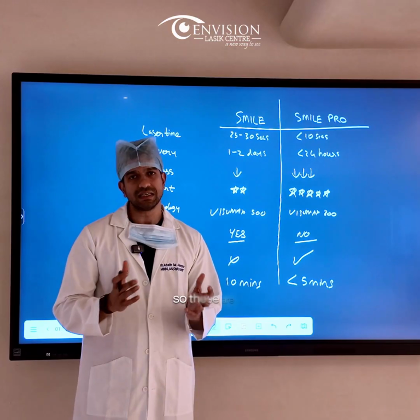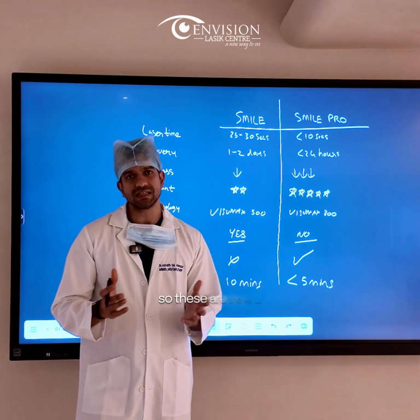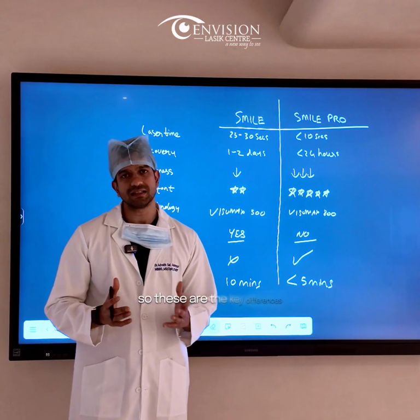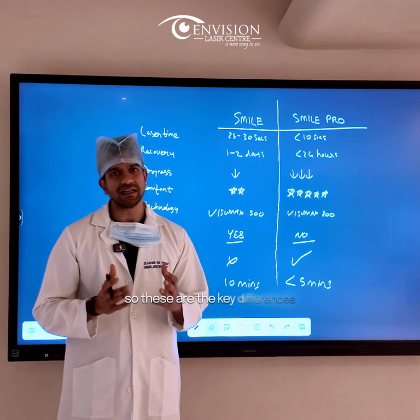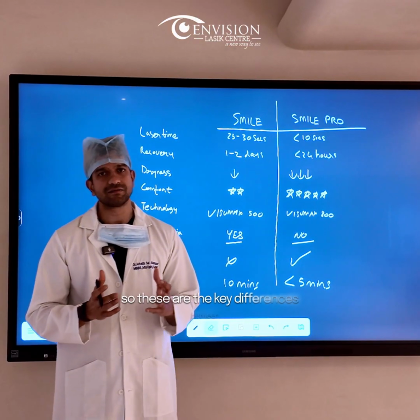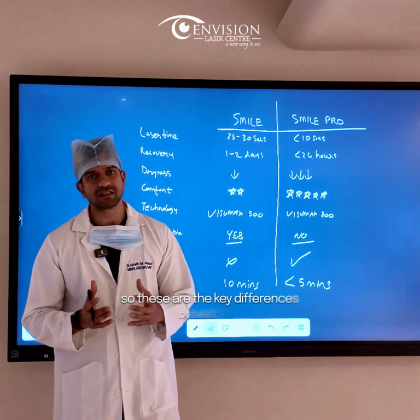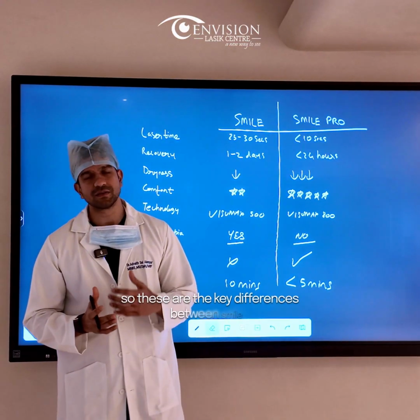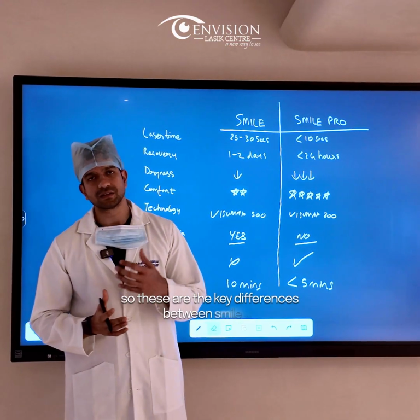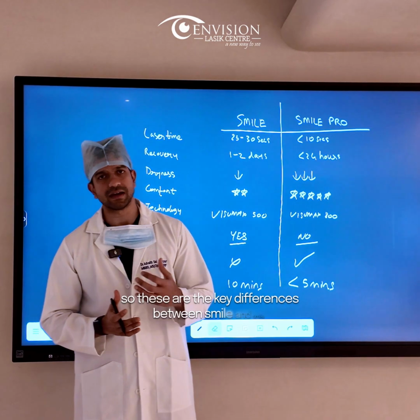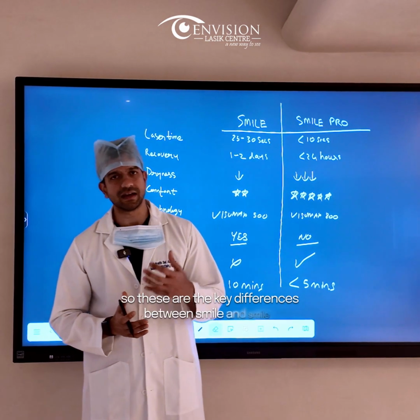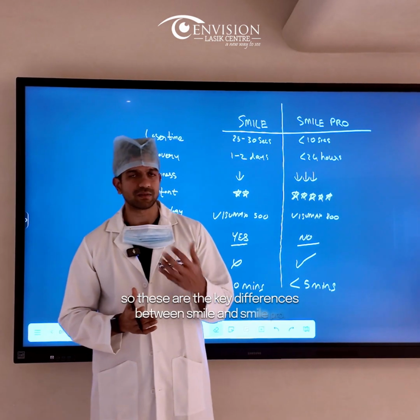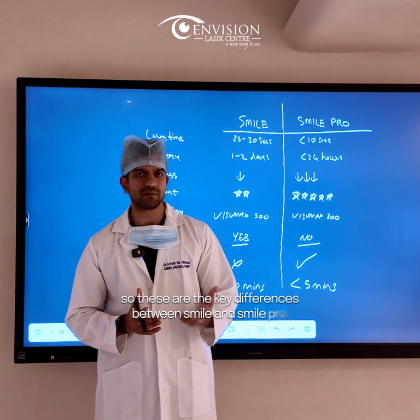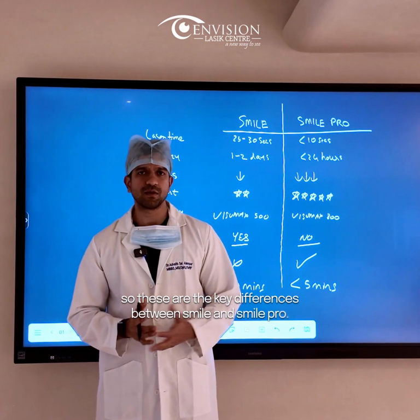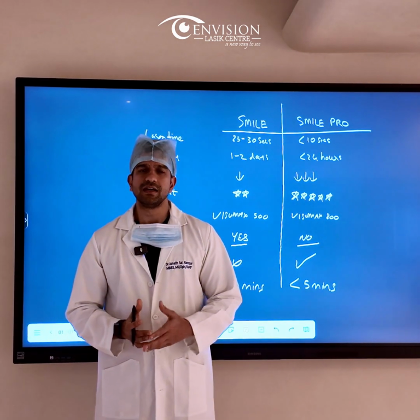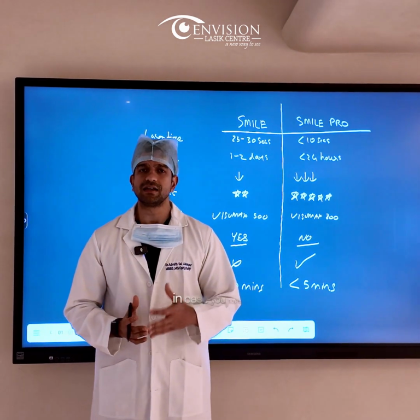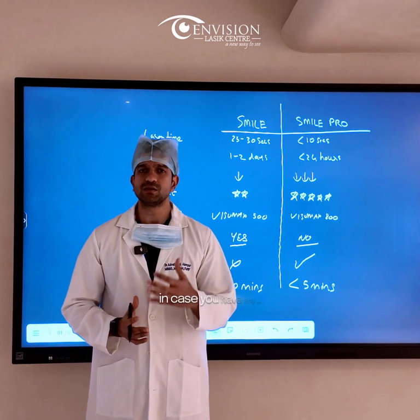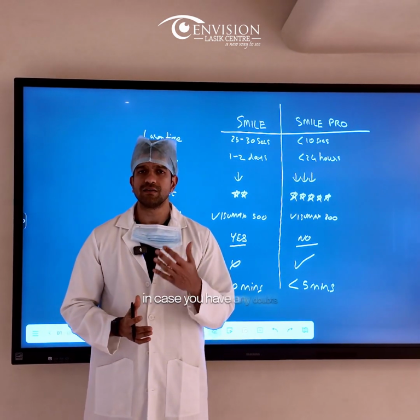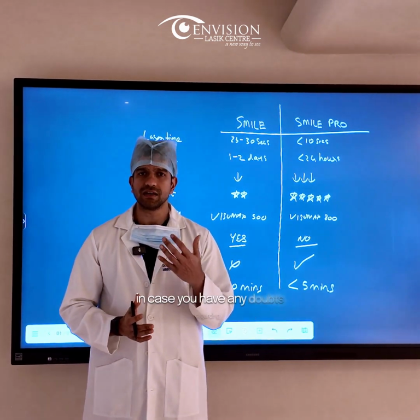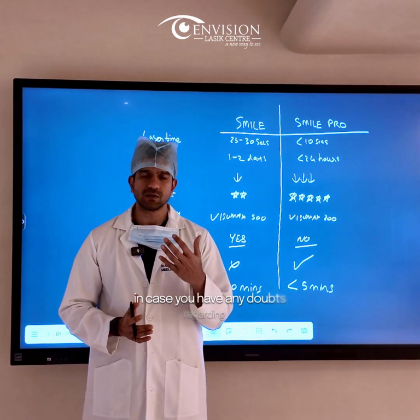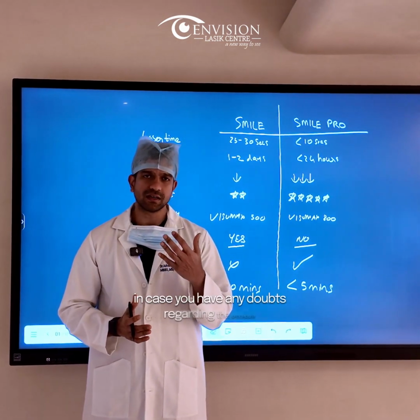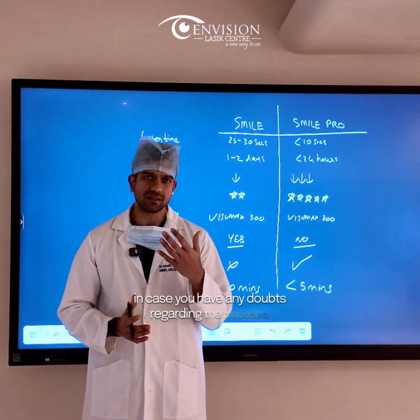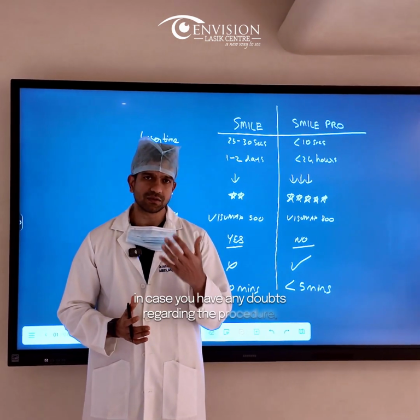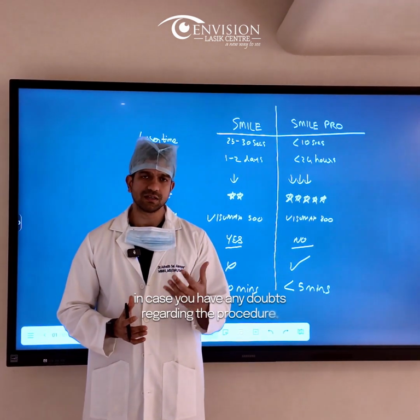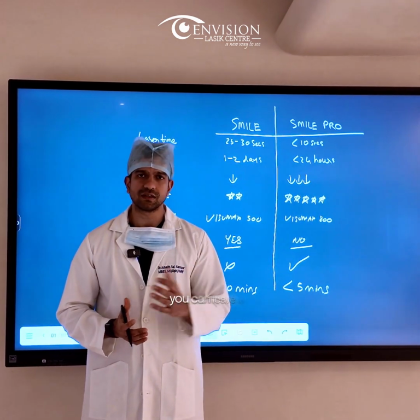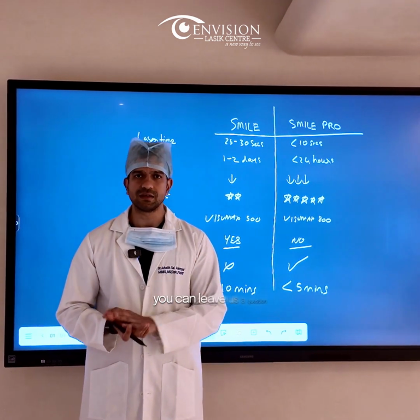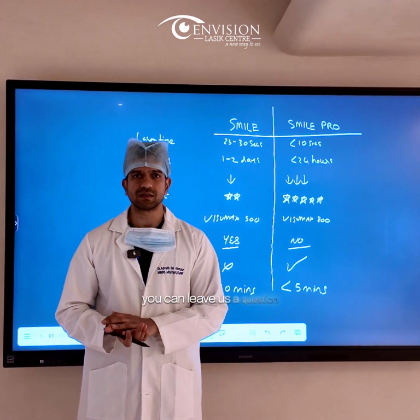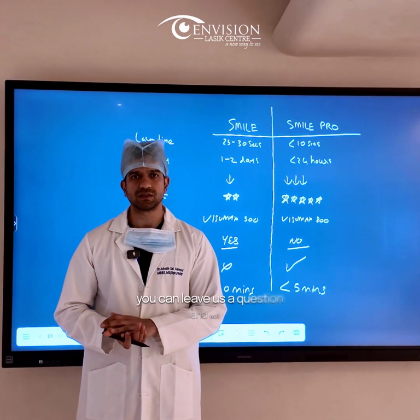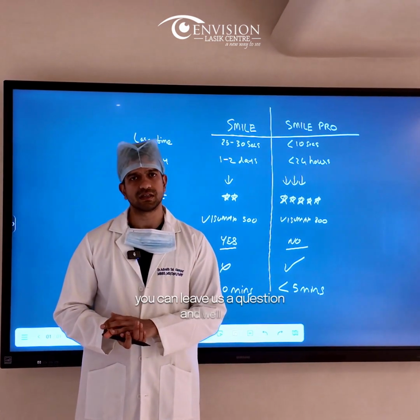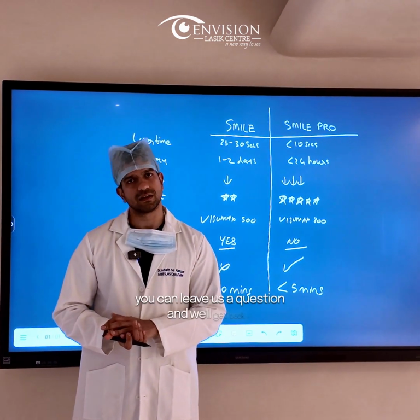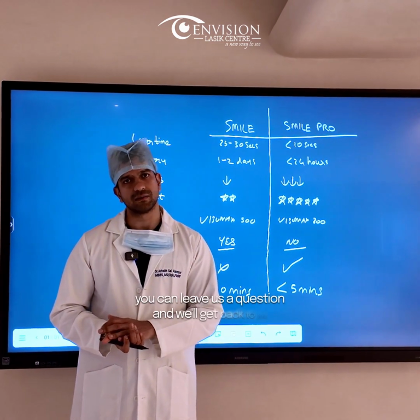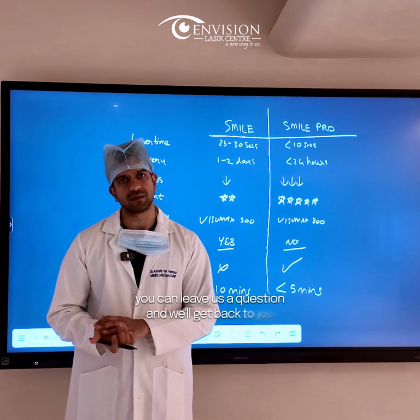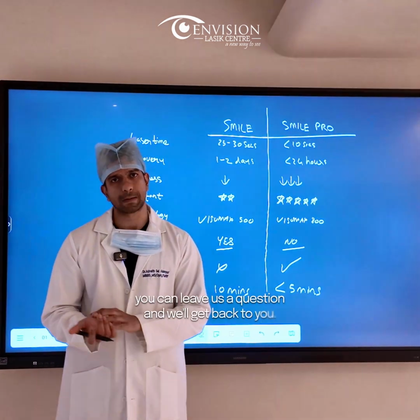These are the key differences between Smile and Smile Pro. If you have any doubts regarding the procedure, you can leave us a question and we'll get back to you.